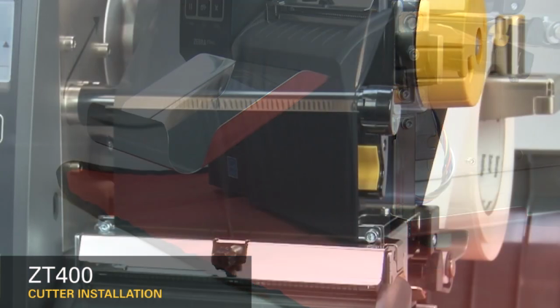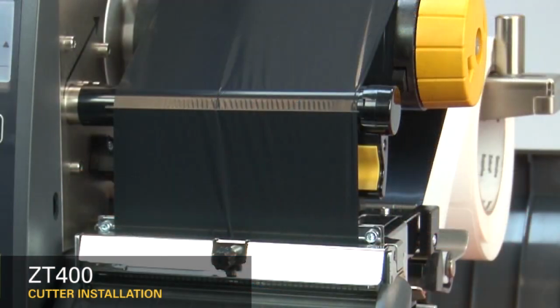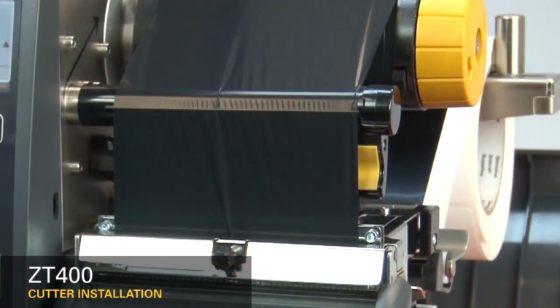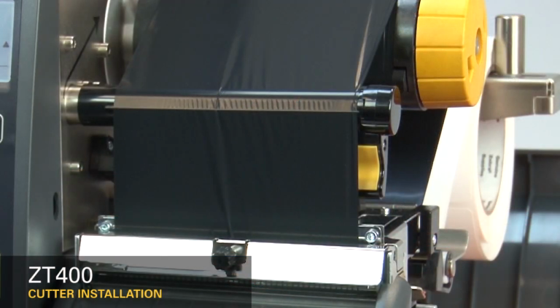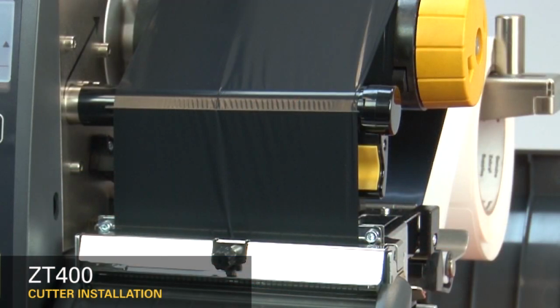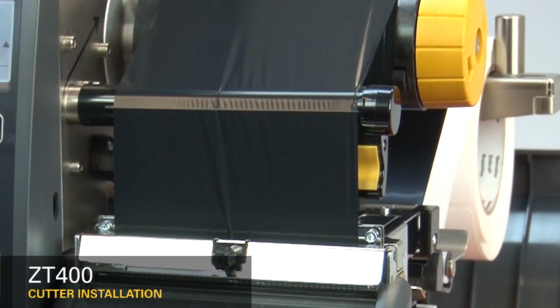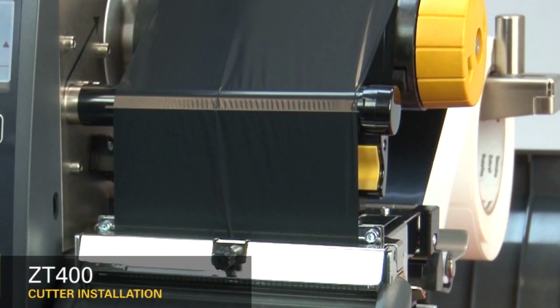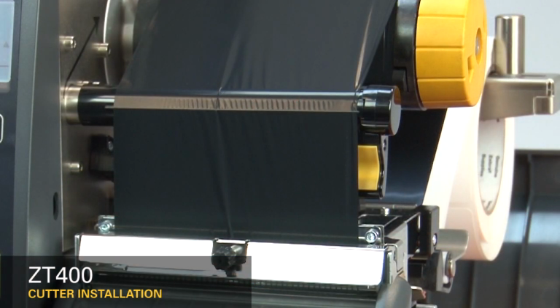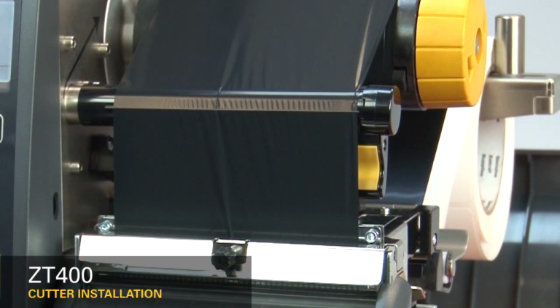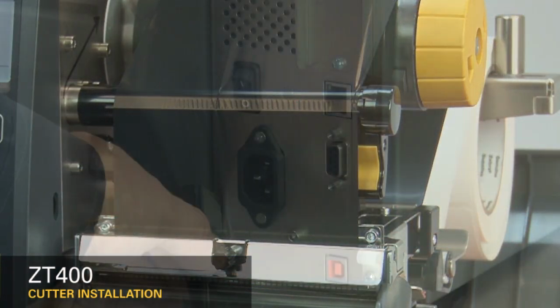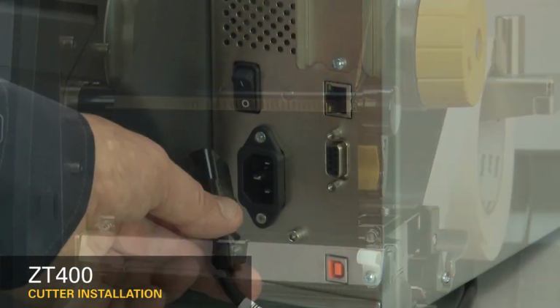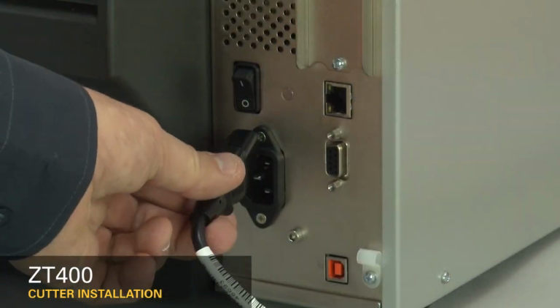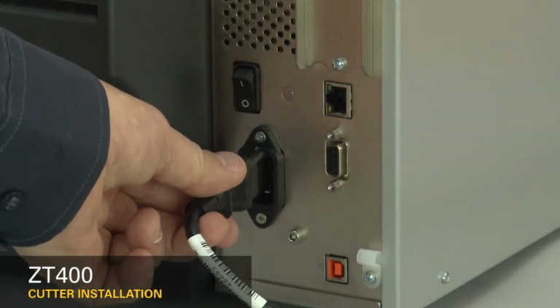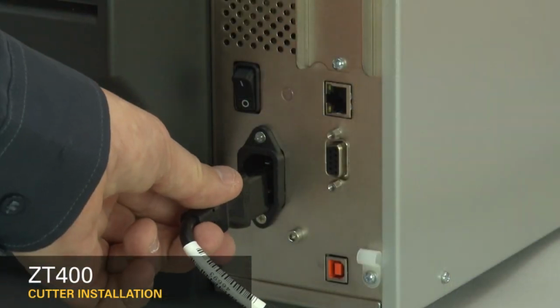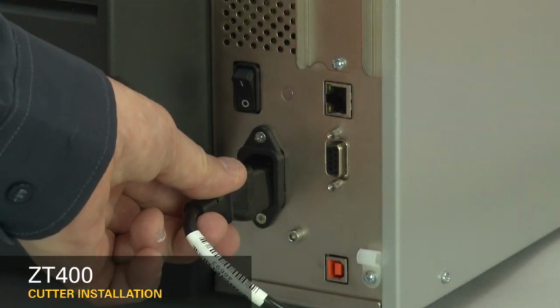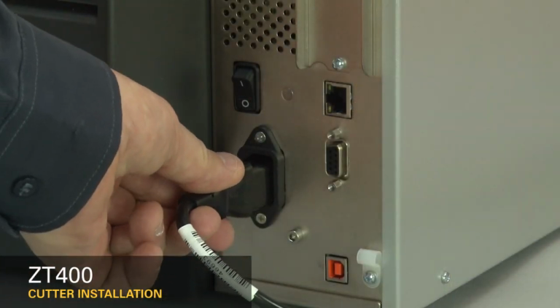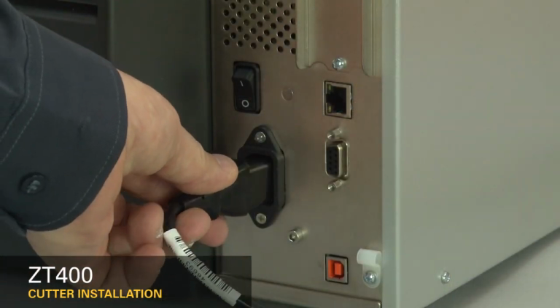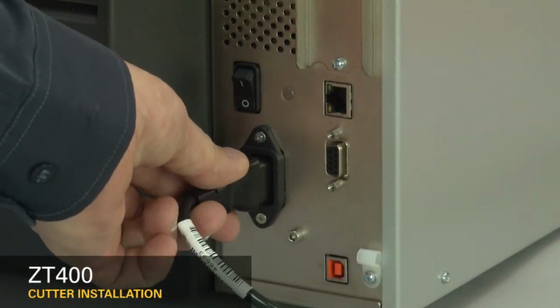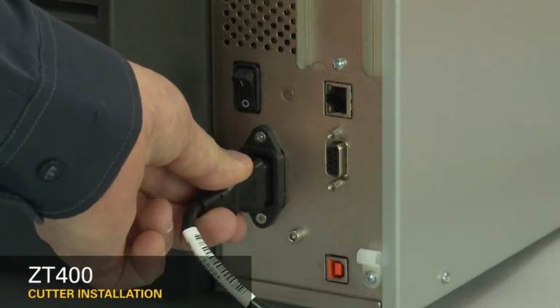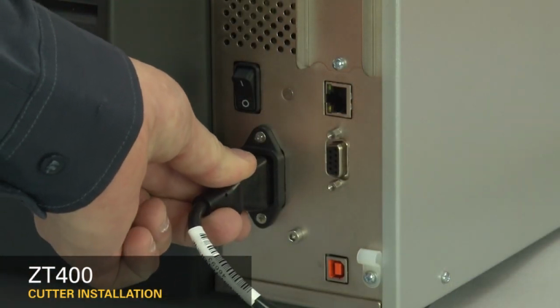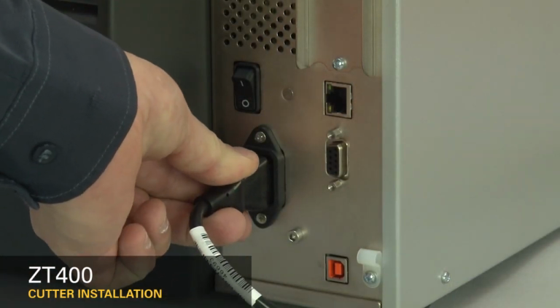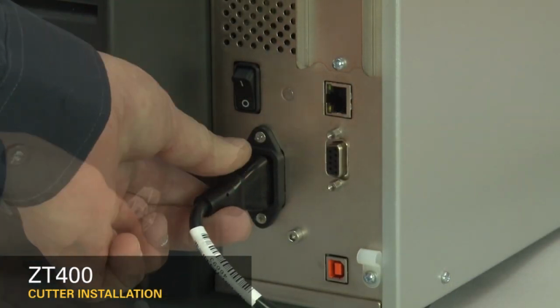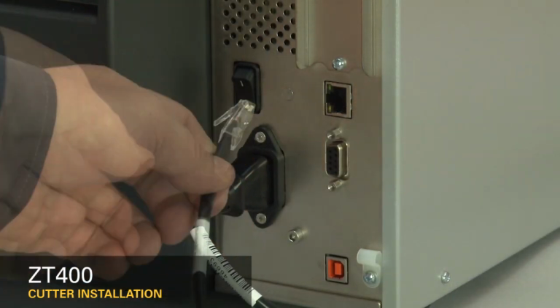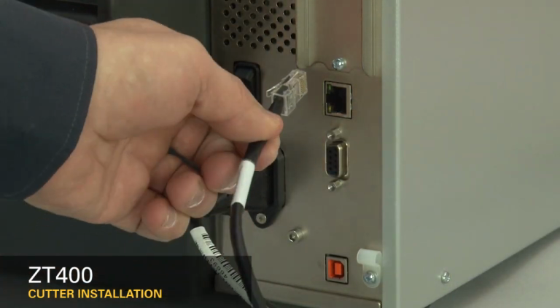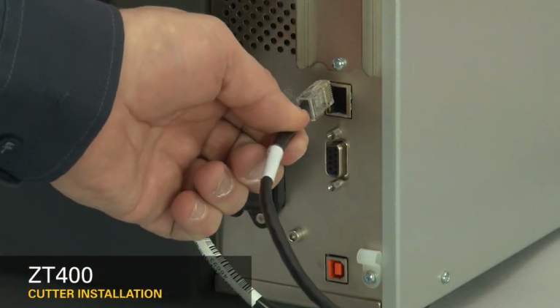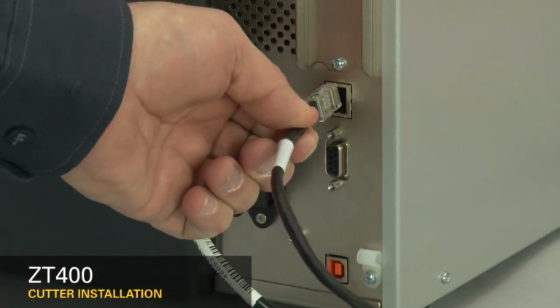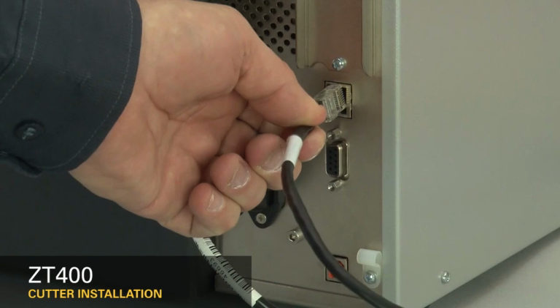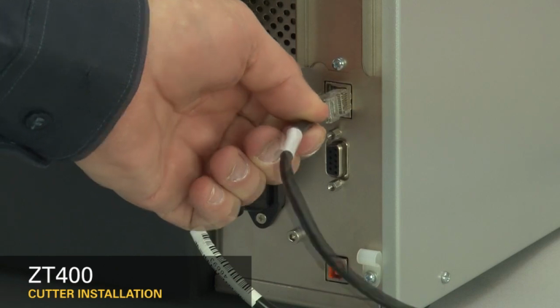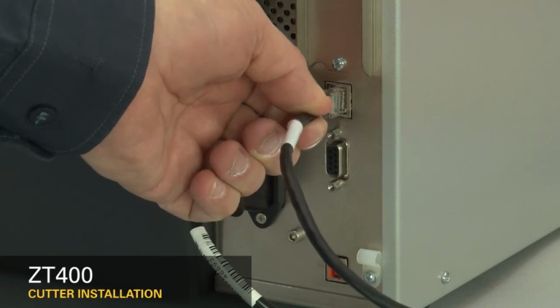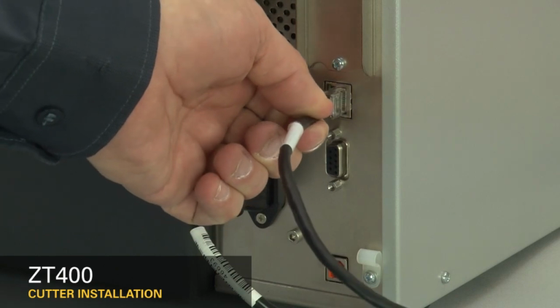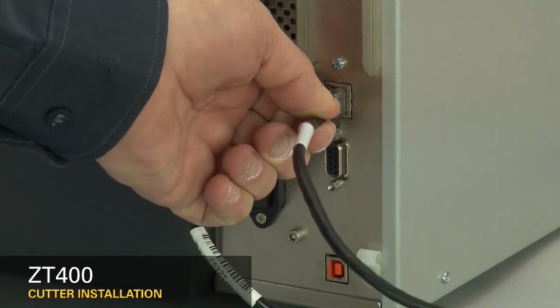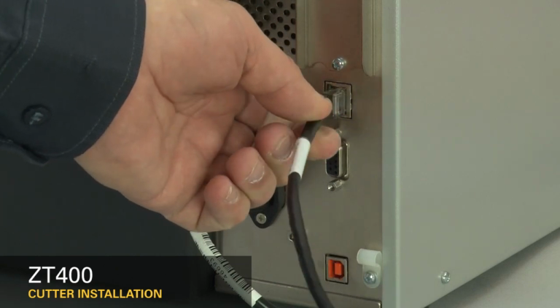Reinstall the media and ribbon. Reconnect the power cord and data cables. Turn on the printer.